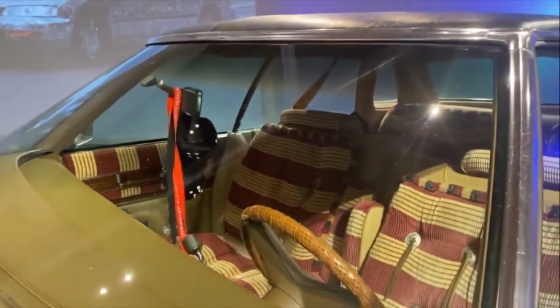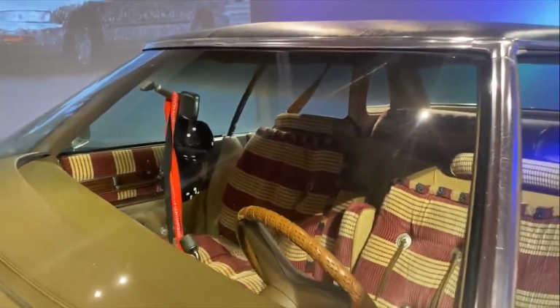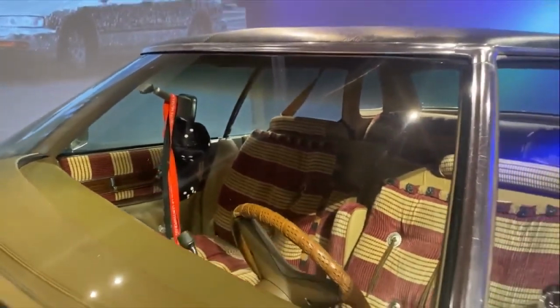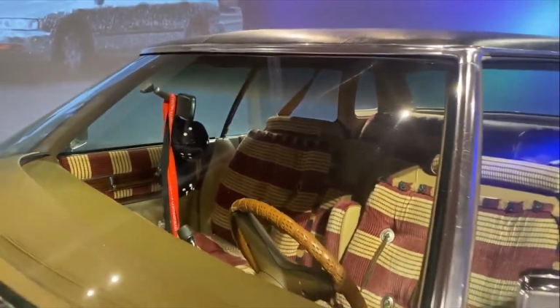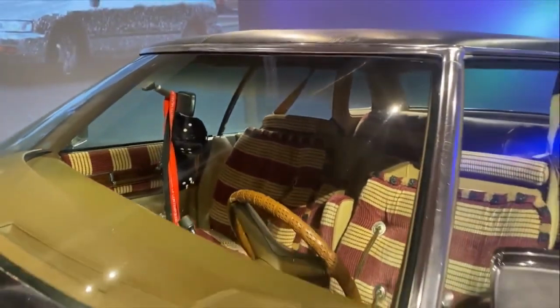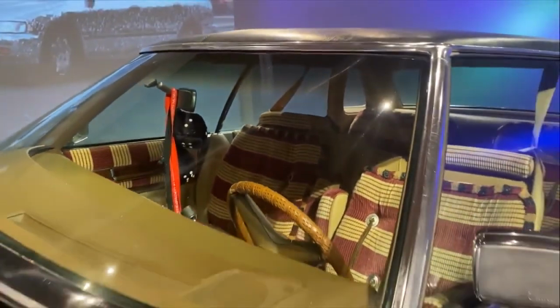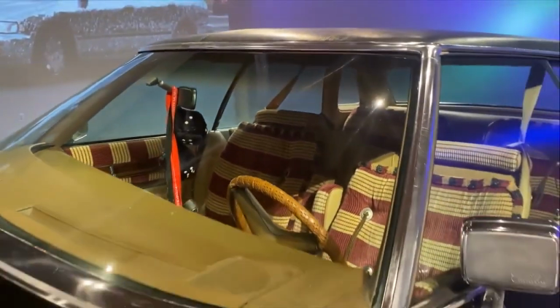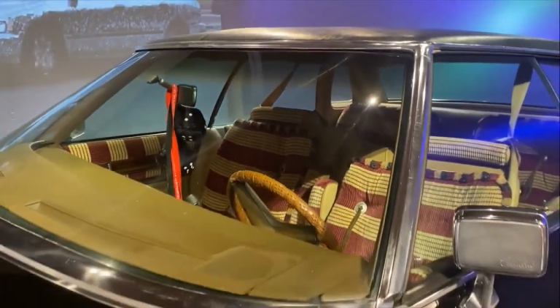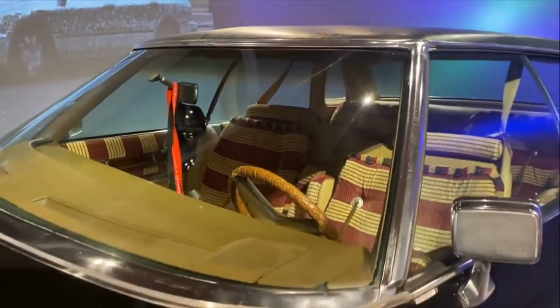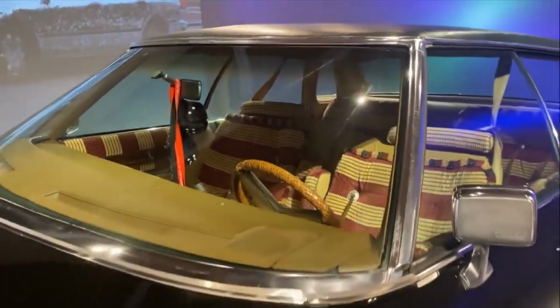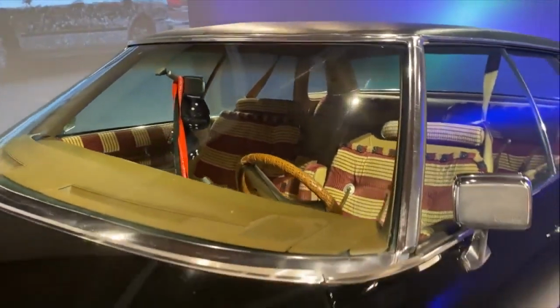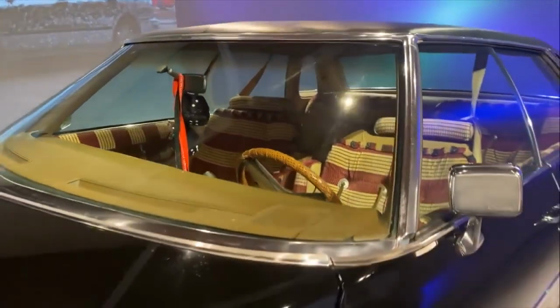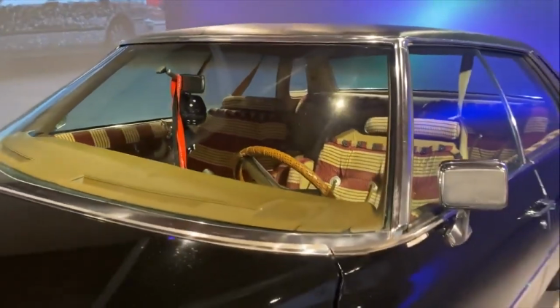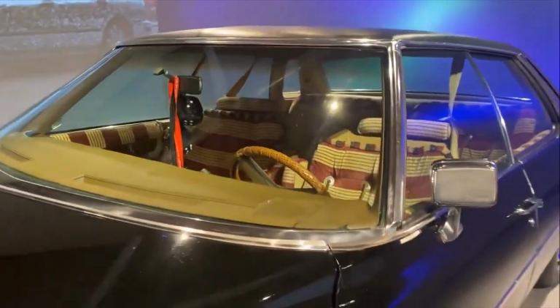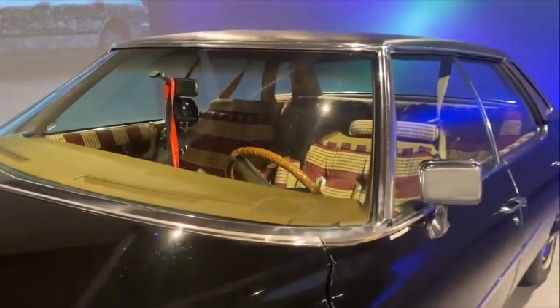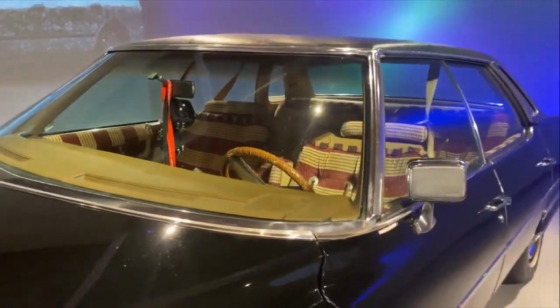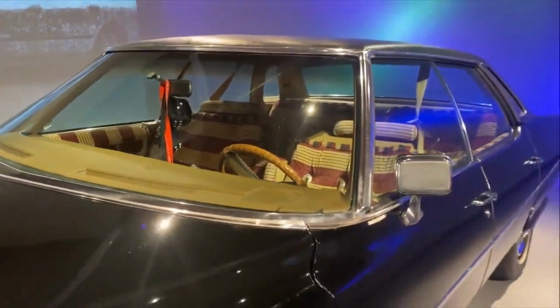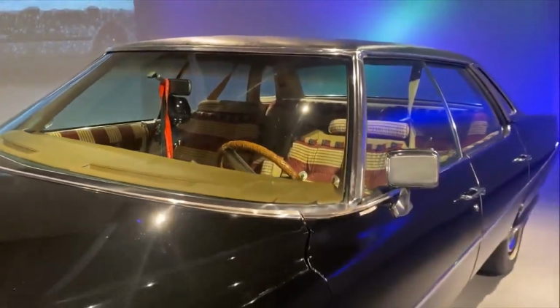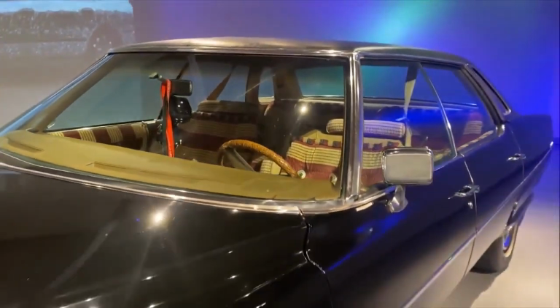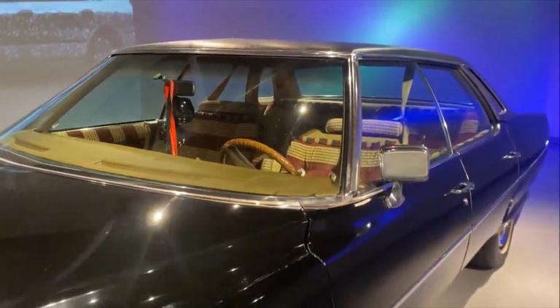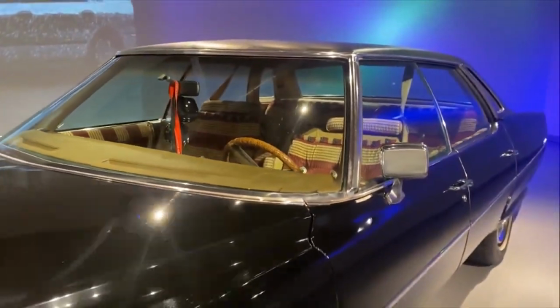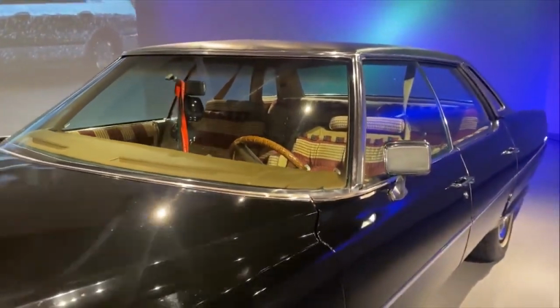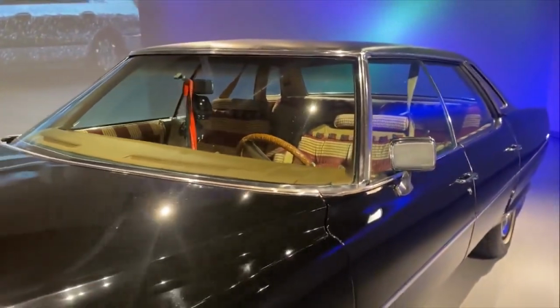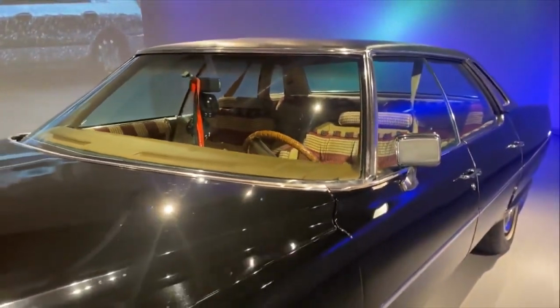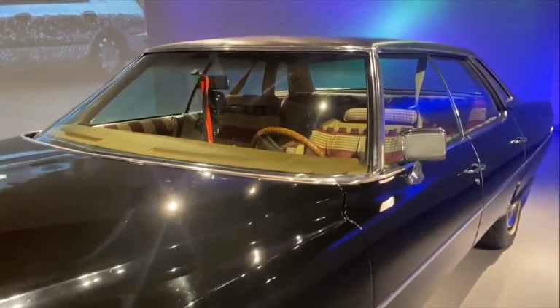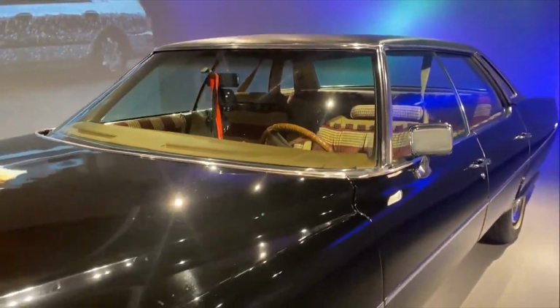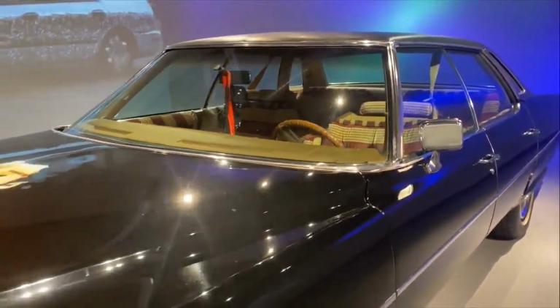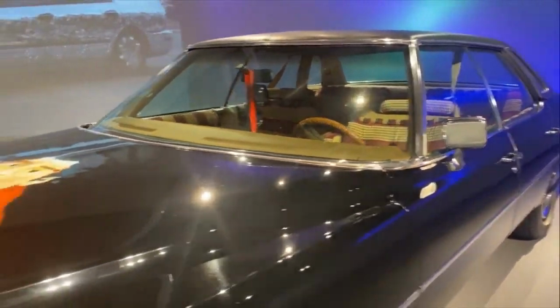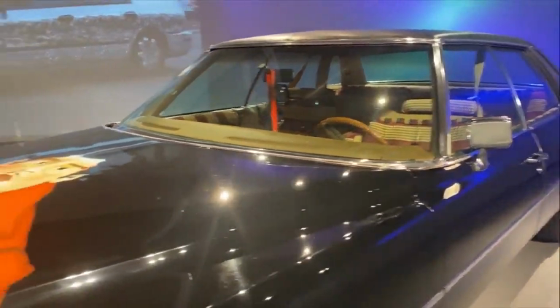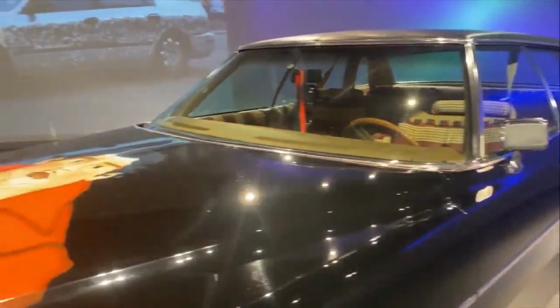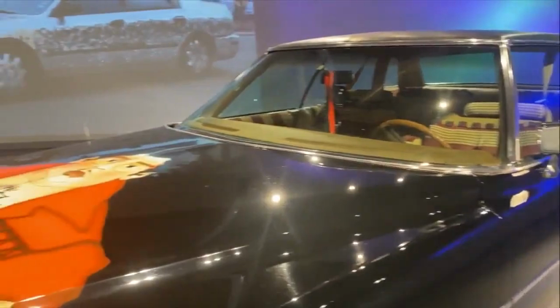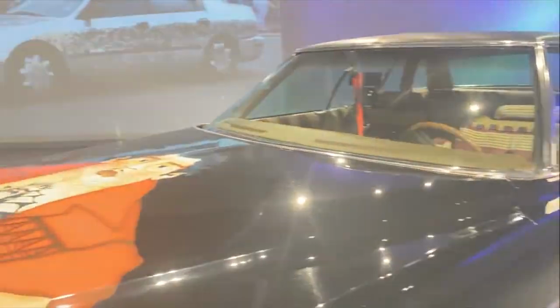I spoke to Magdalena, the art gallery guide, about the uniquely decorated cars.